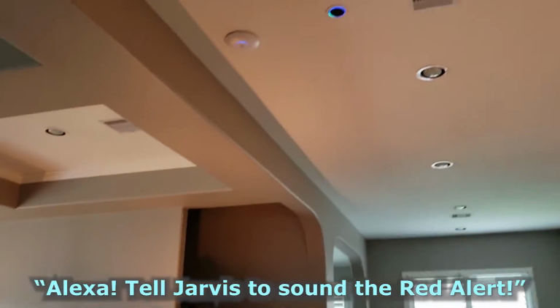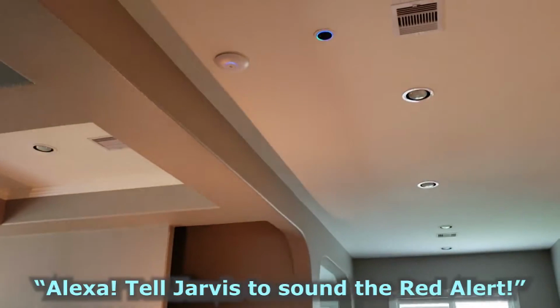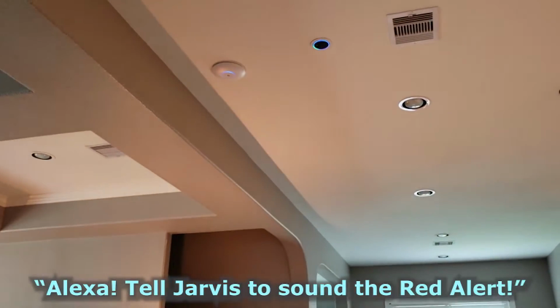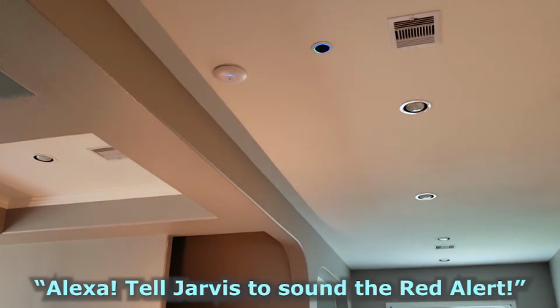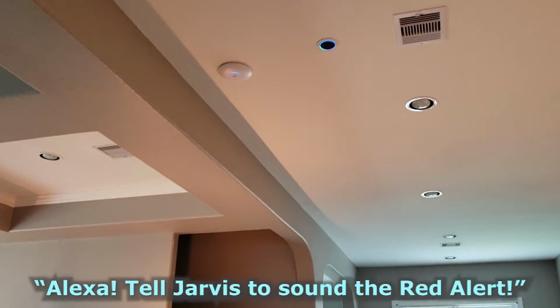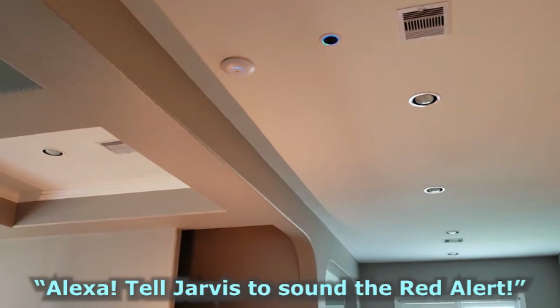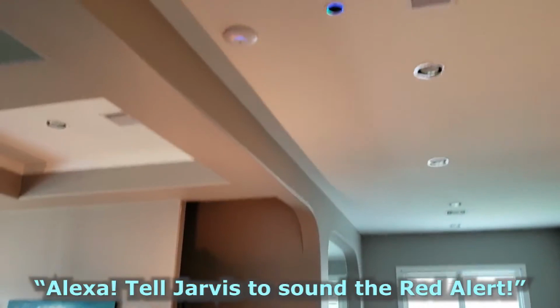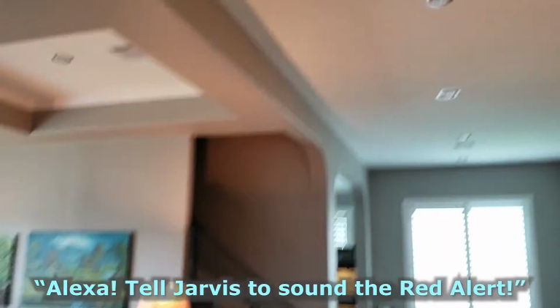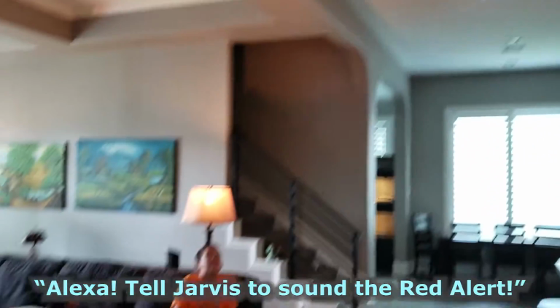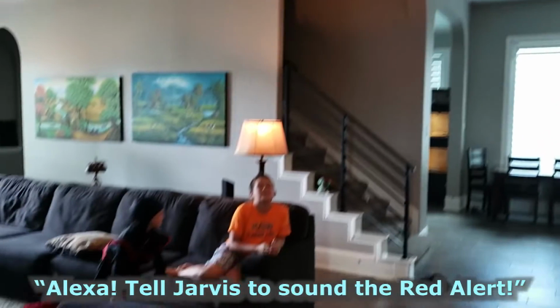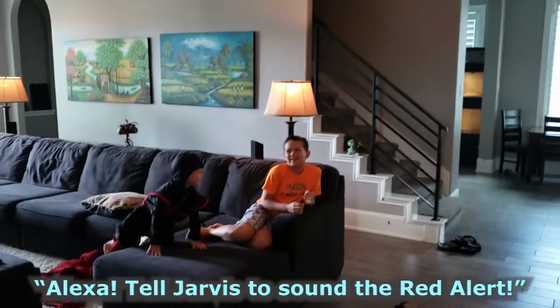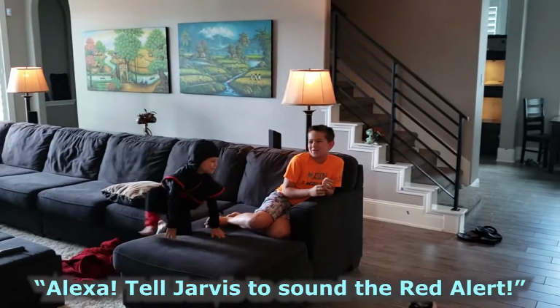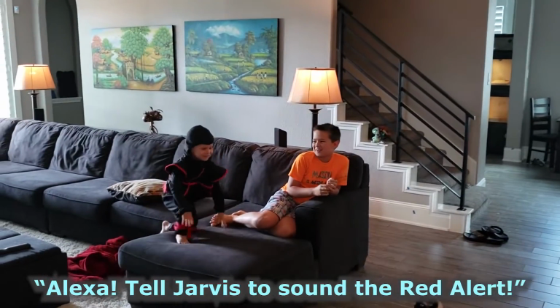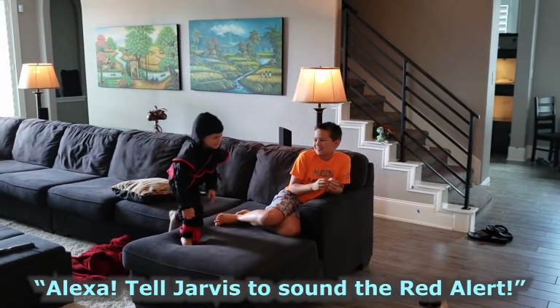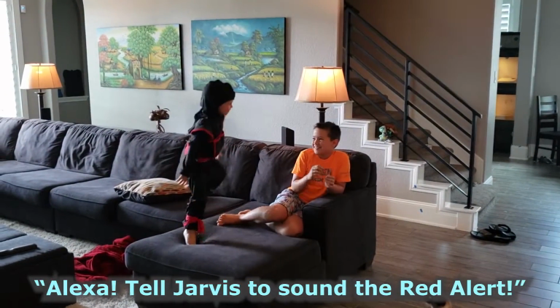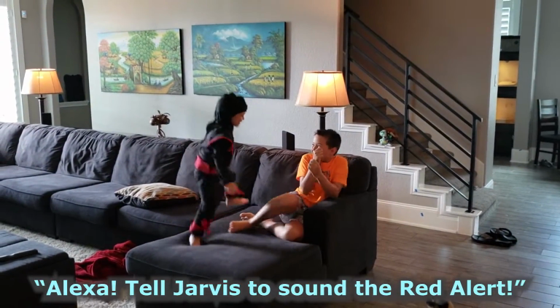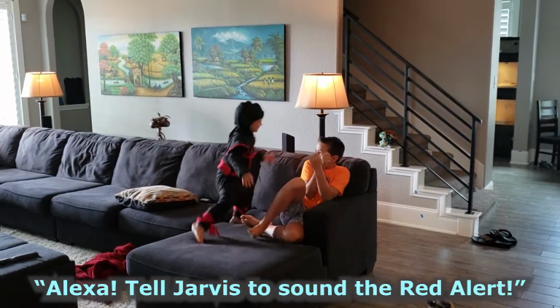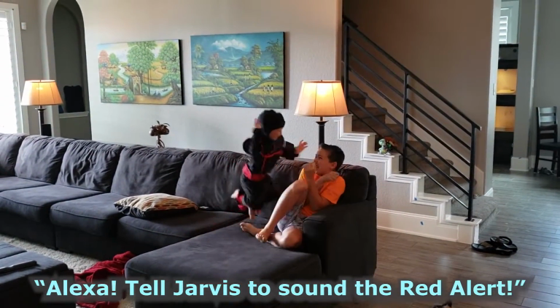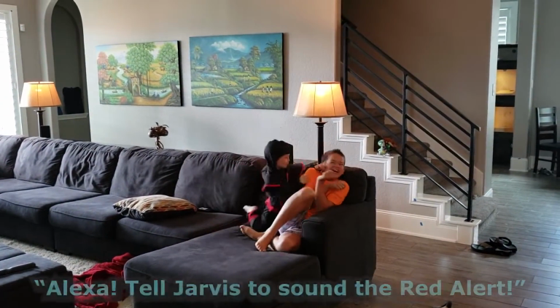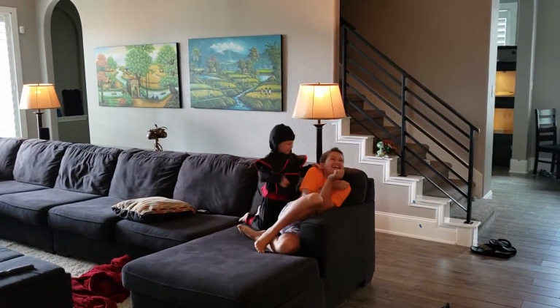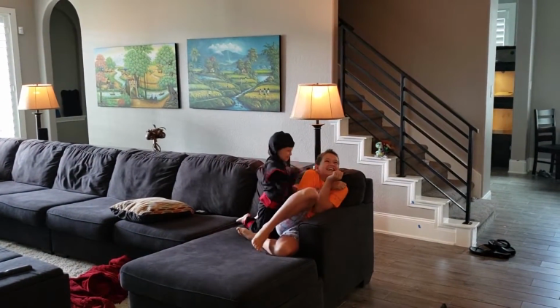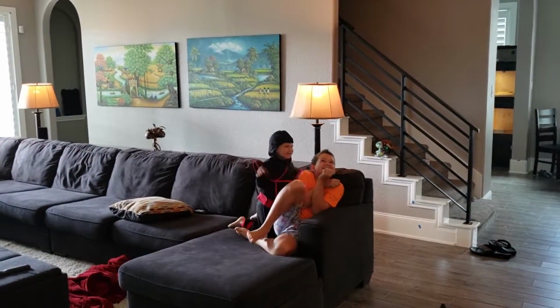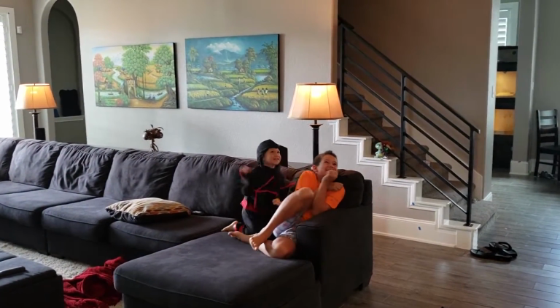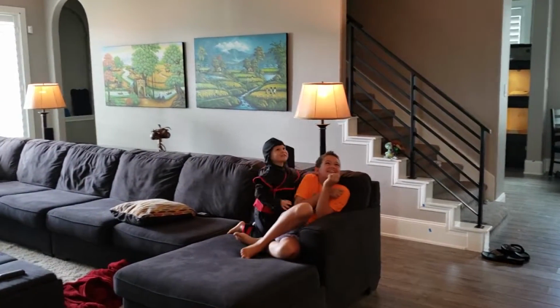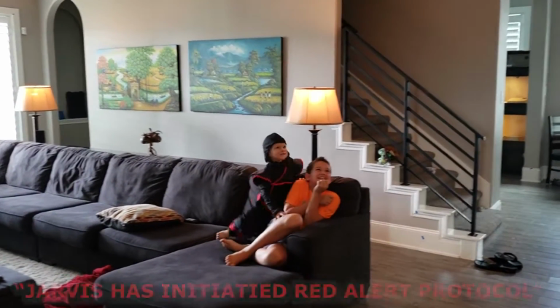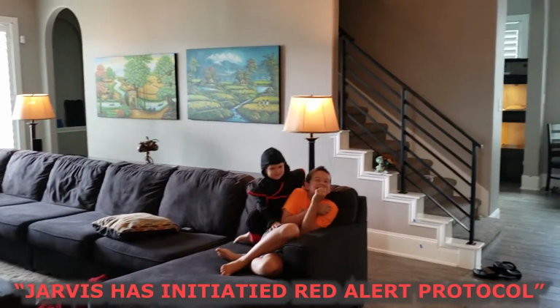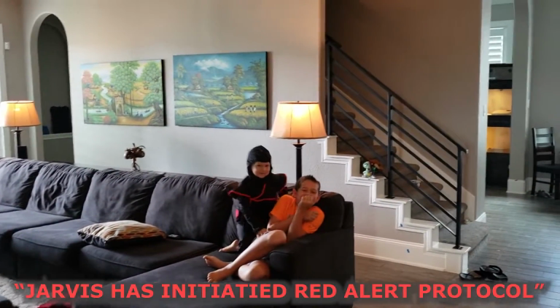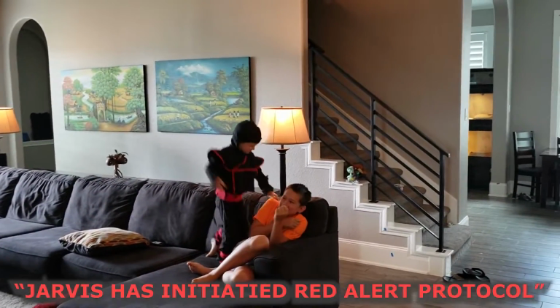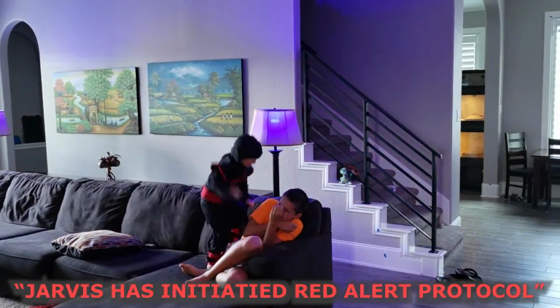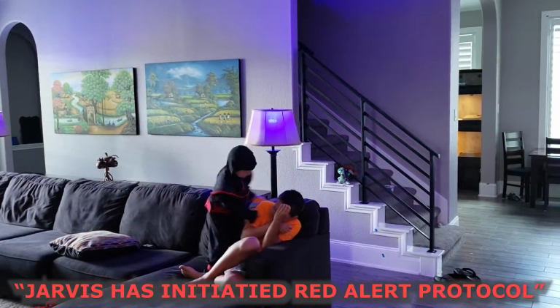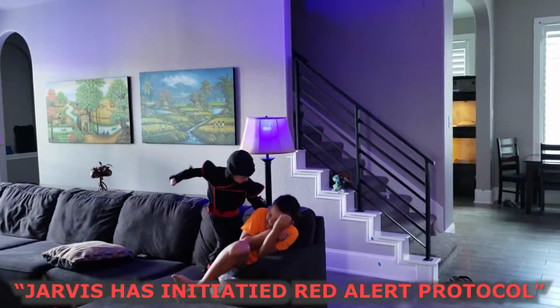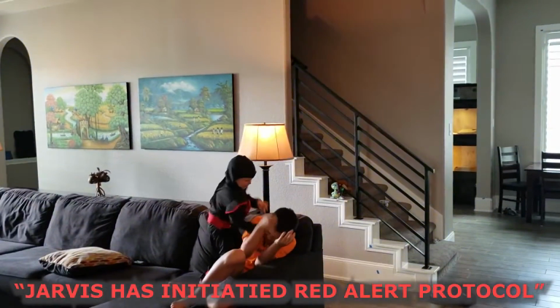Alexa, tell Jarvis to sound the red alert. Jarvis has initiated red alert.